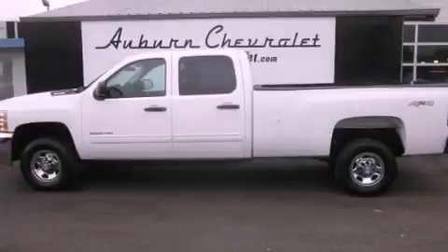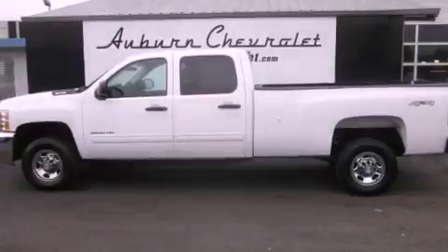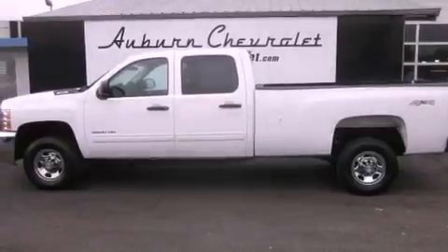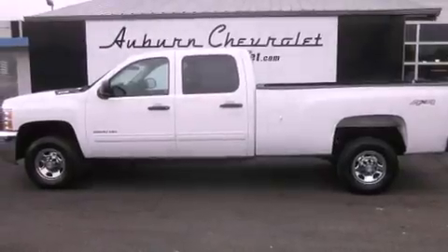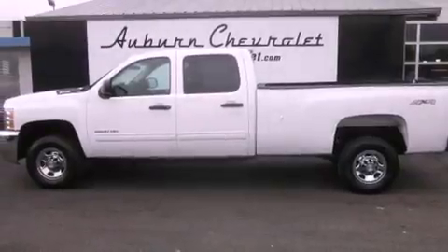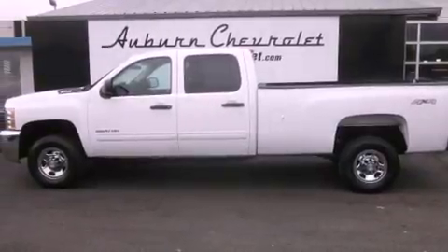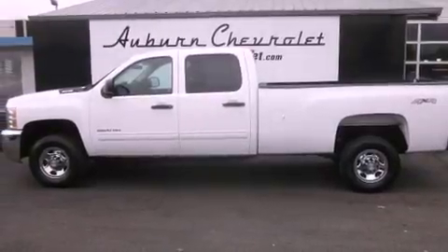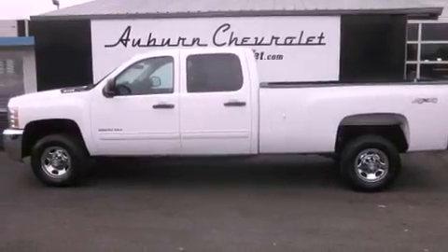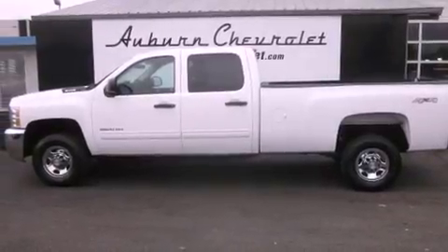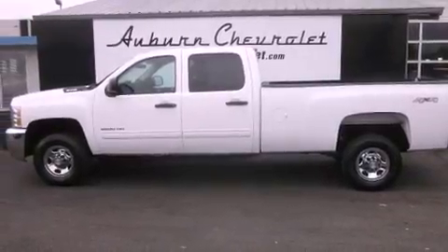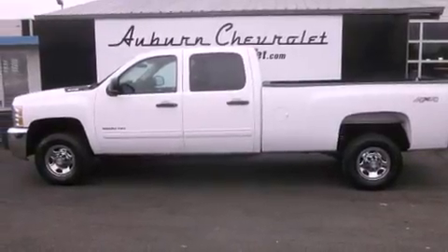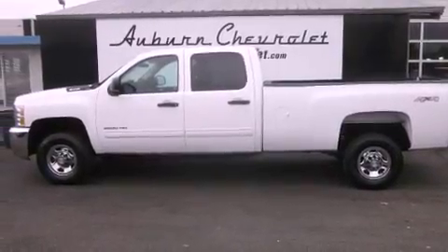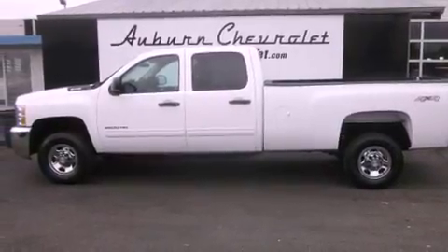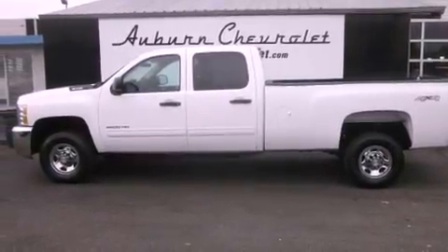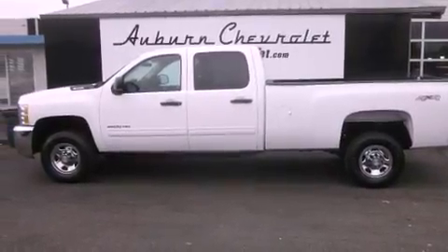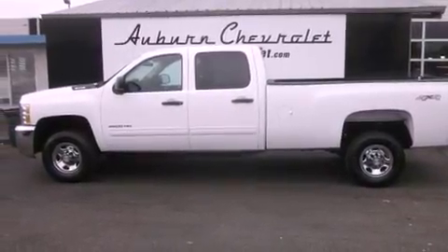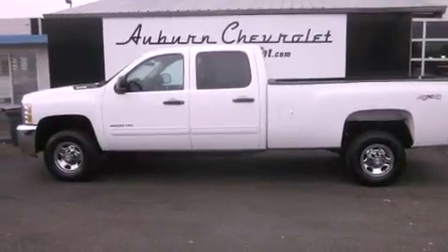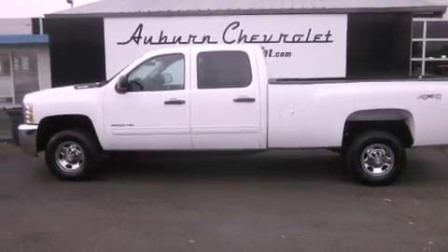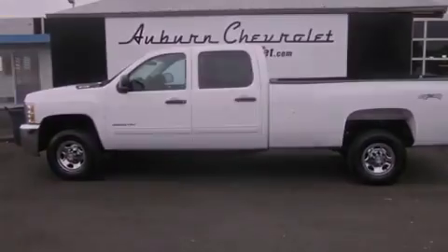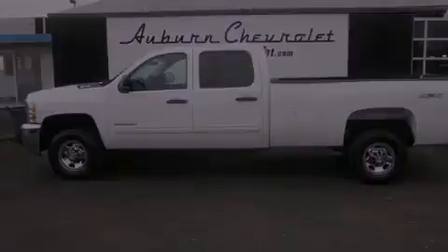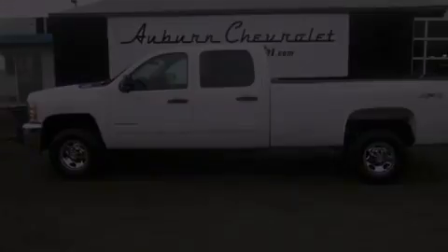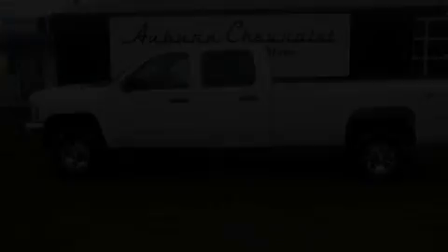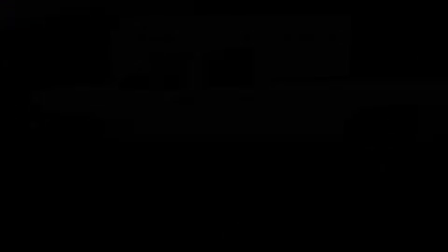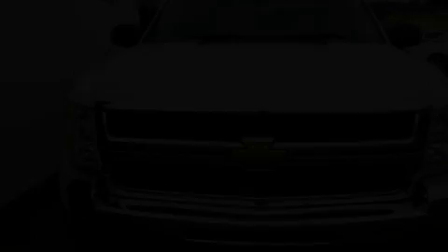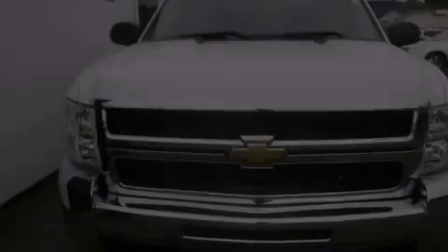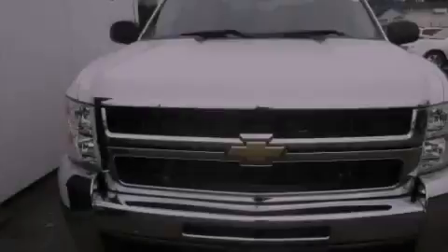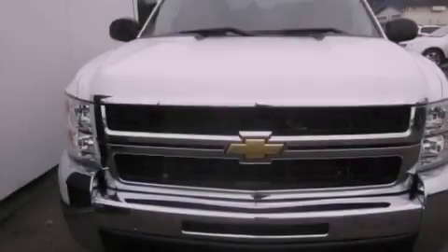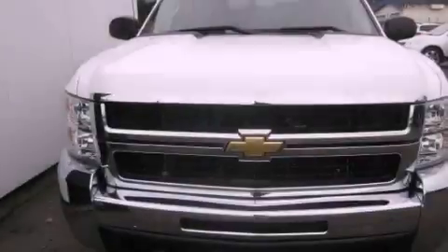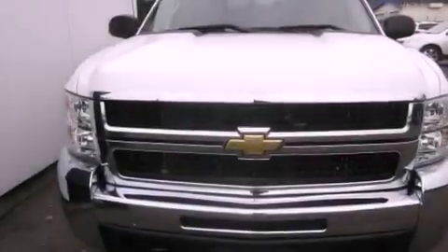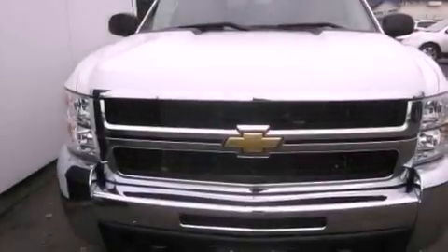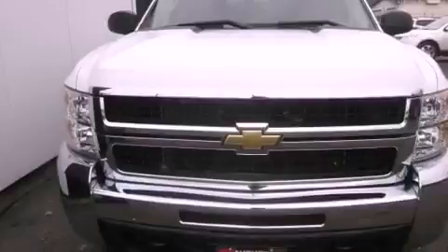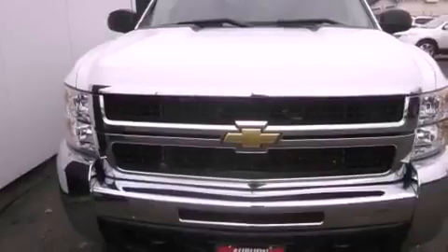It has a 6.0 liter 8-cylinder engine, an automatic transmission, and 4-wheel drive.